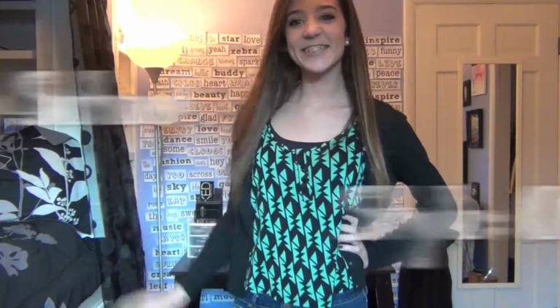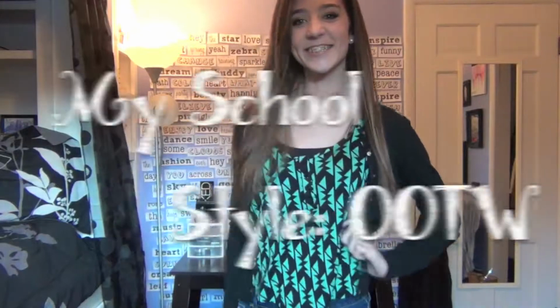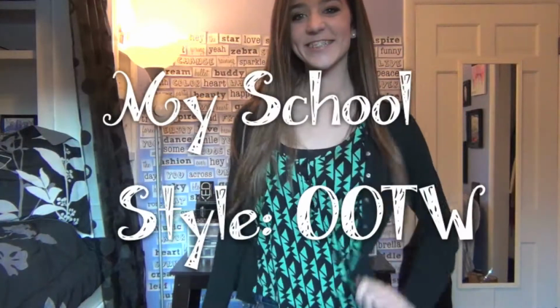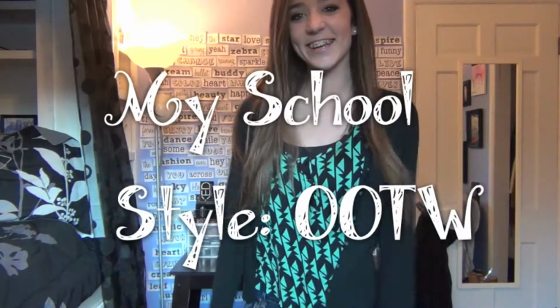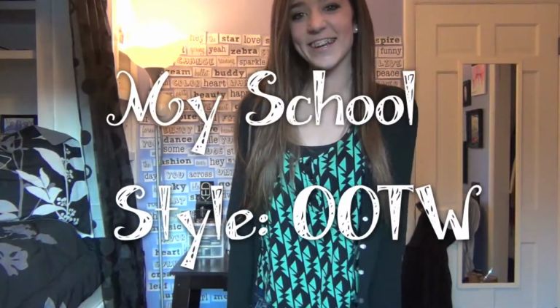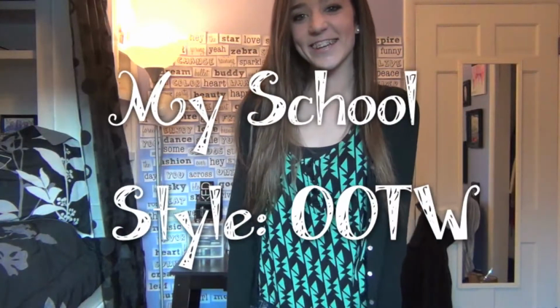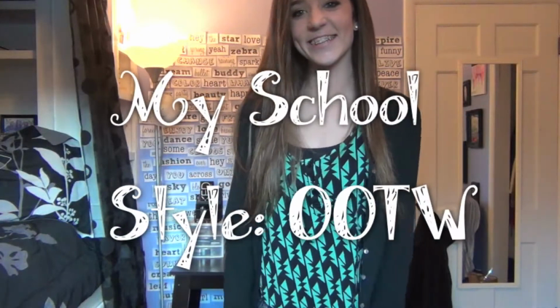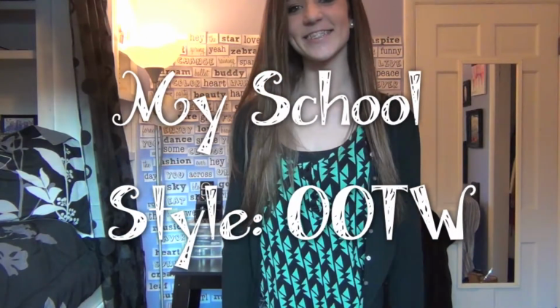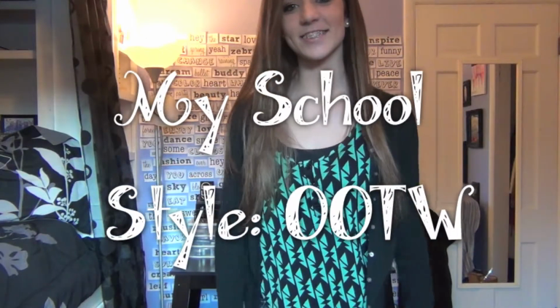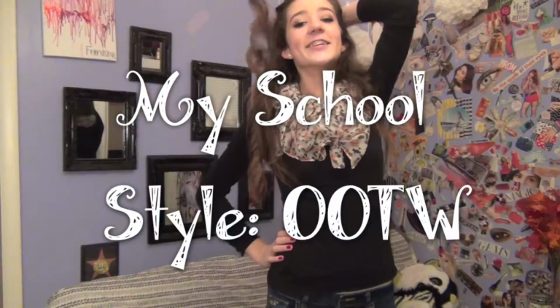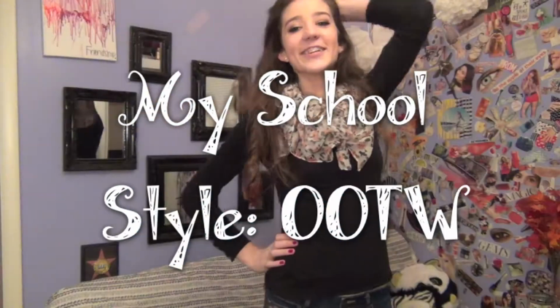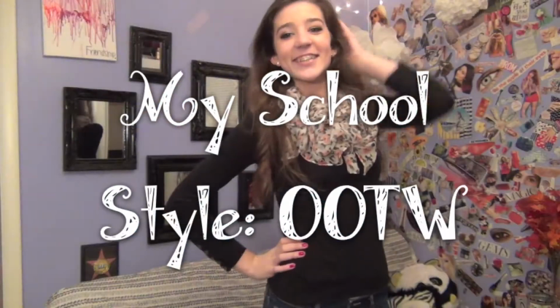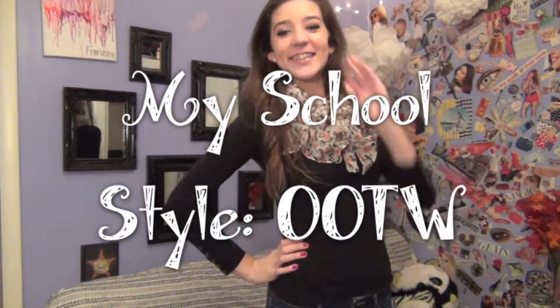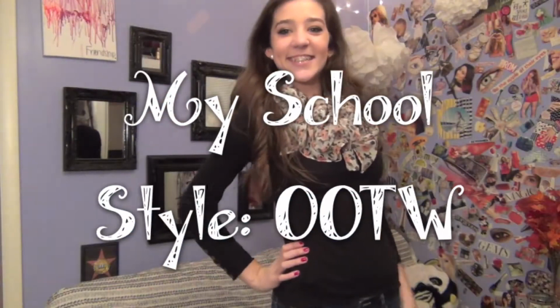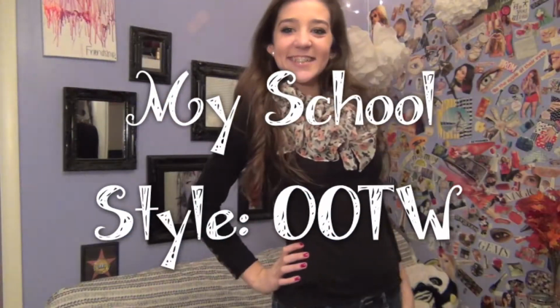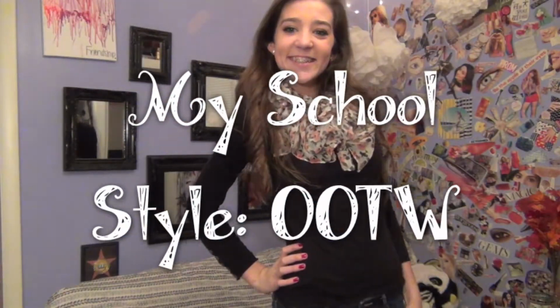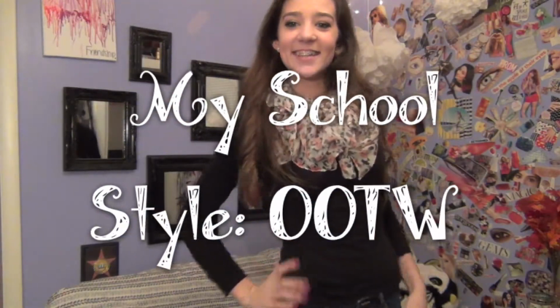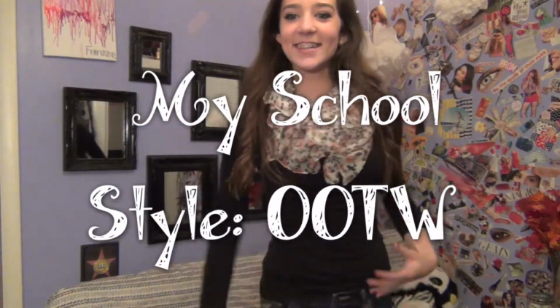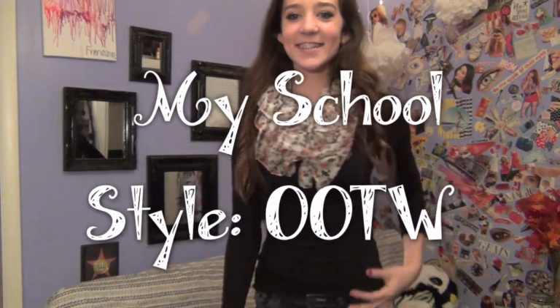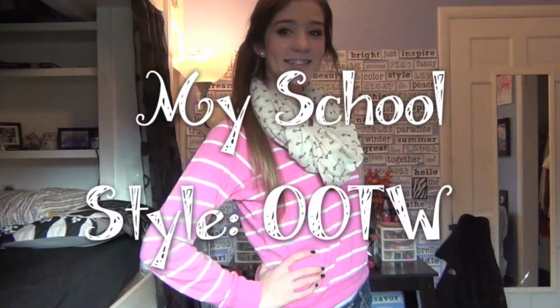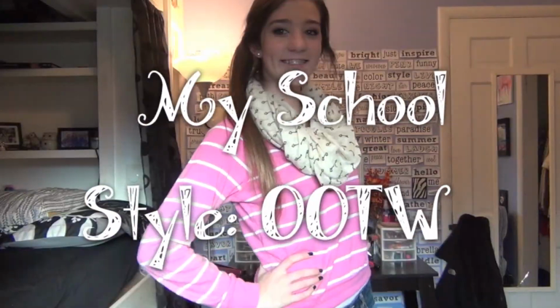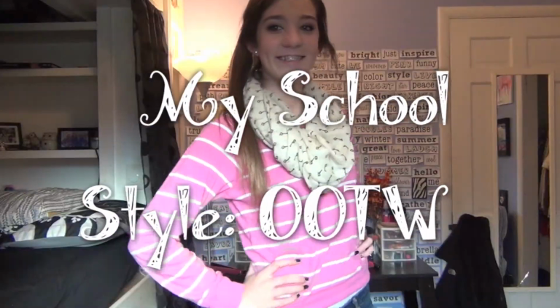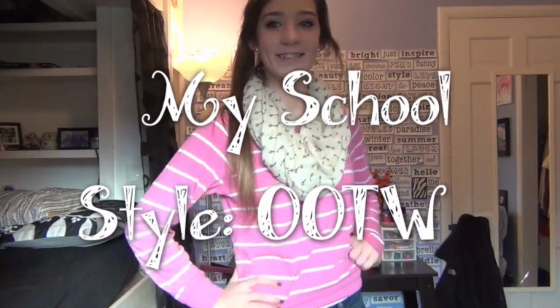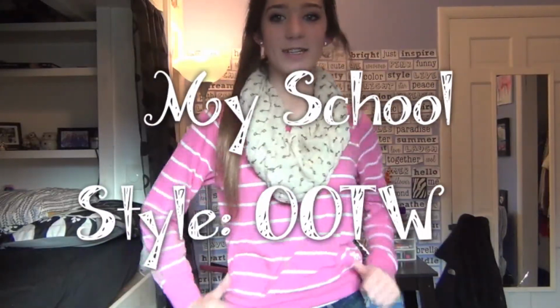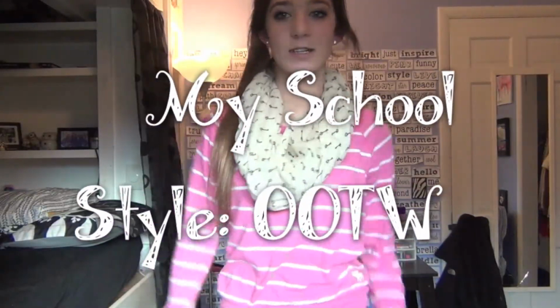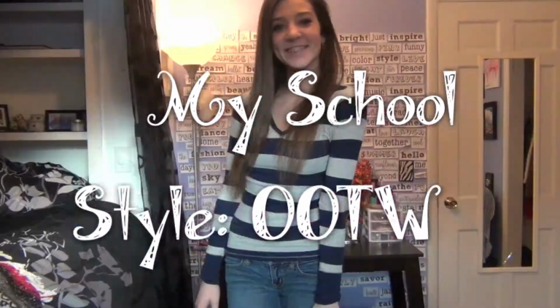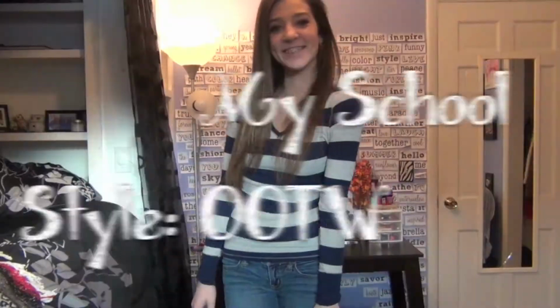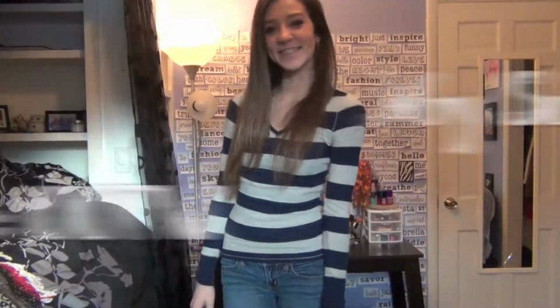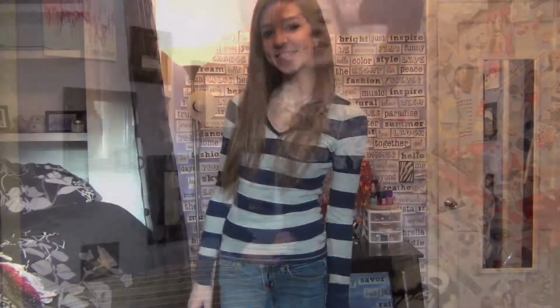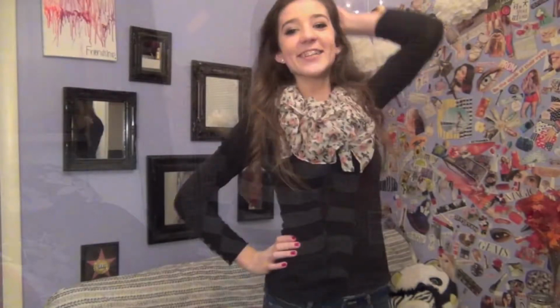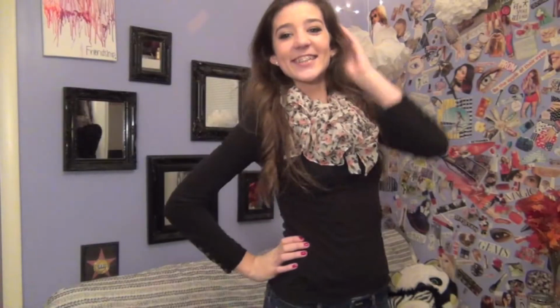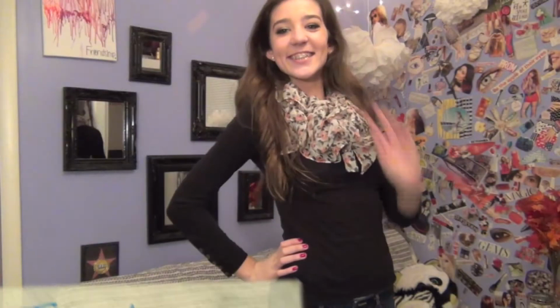Hey guys, so this is going to be an outfit of the week for my school style, so we'll get right into it.